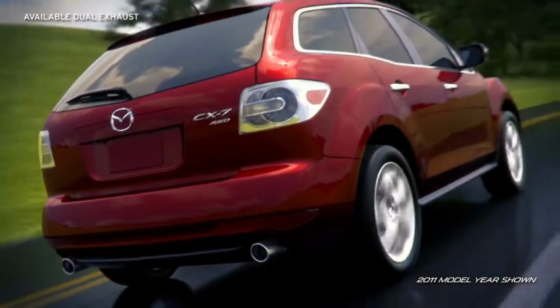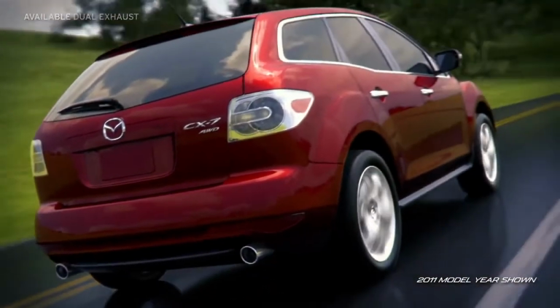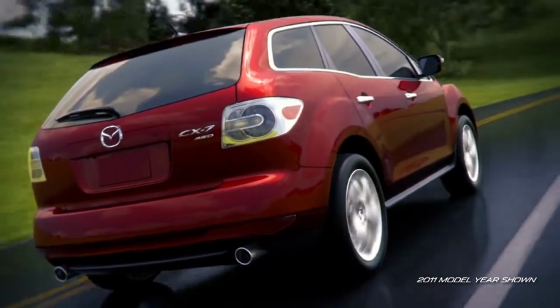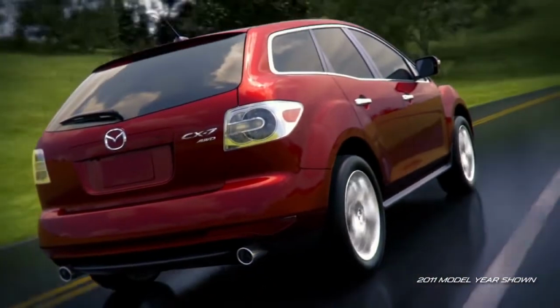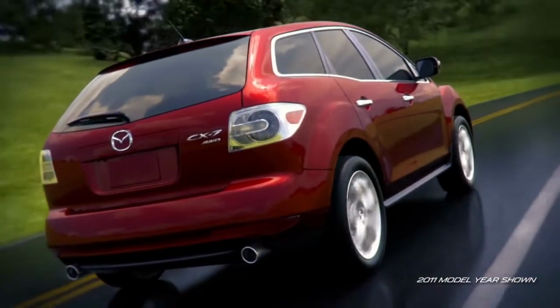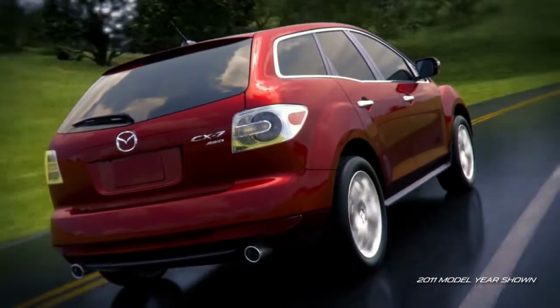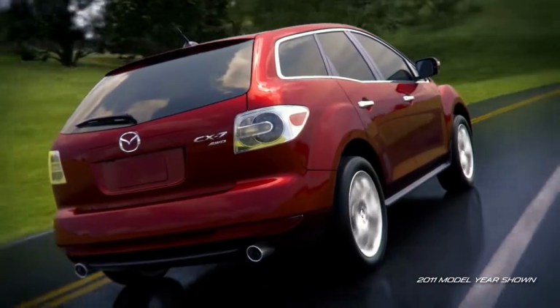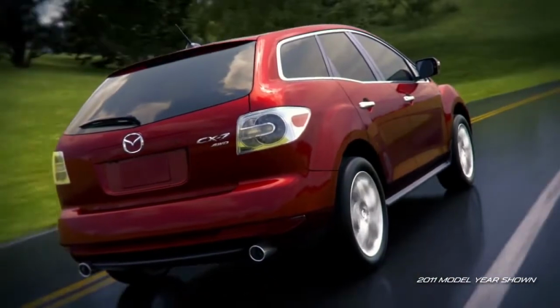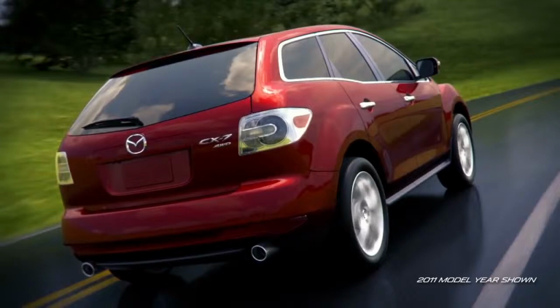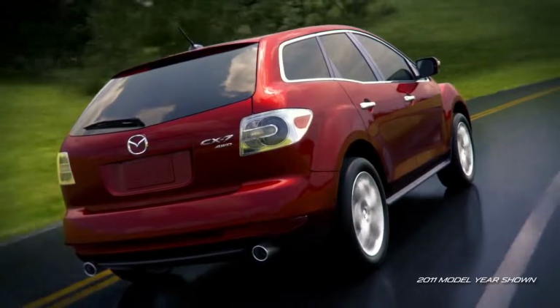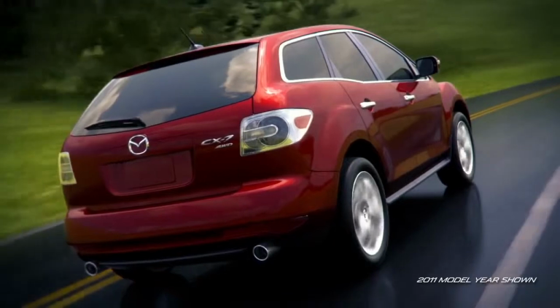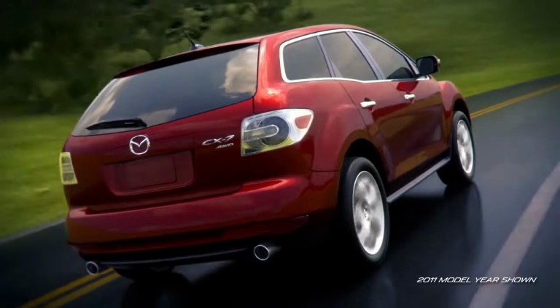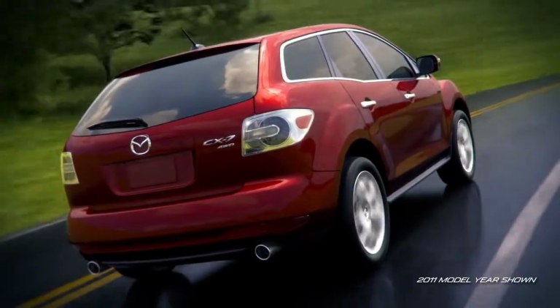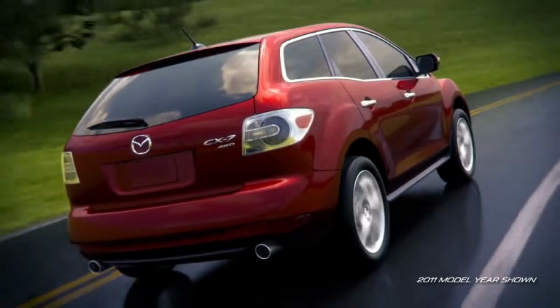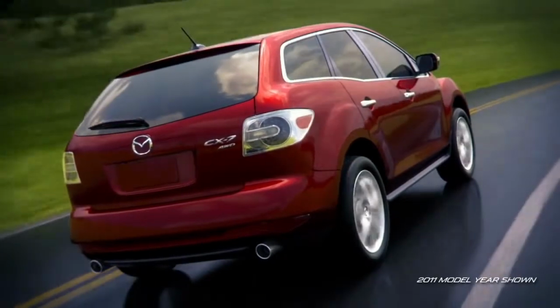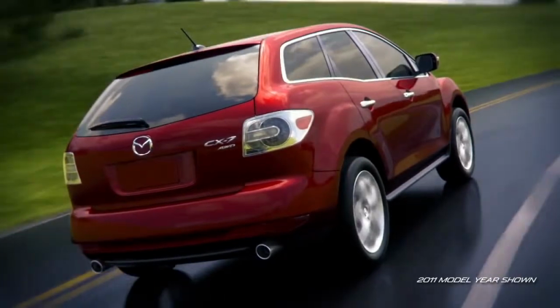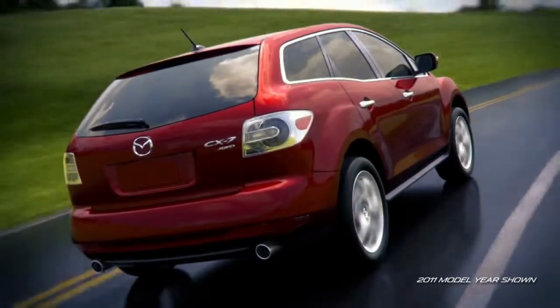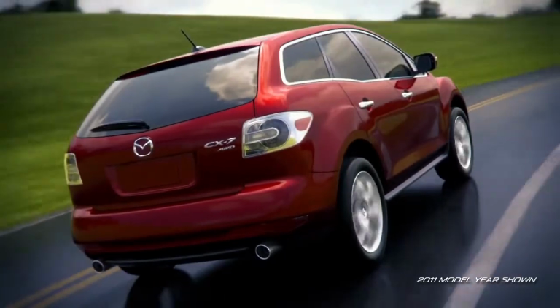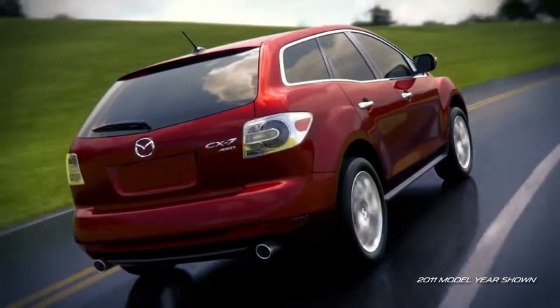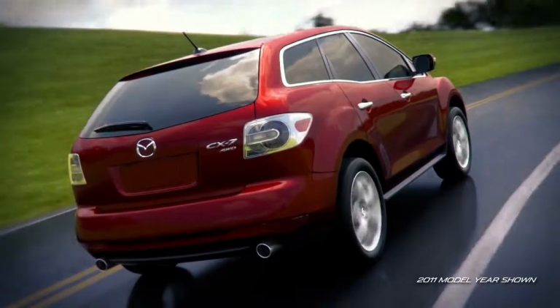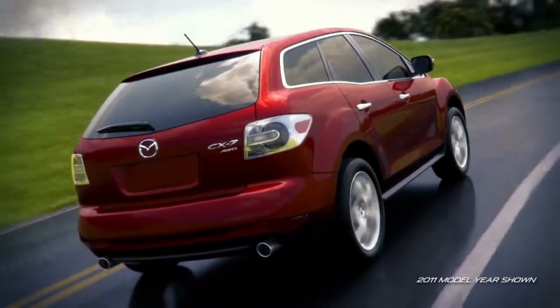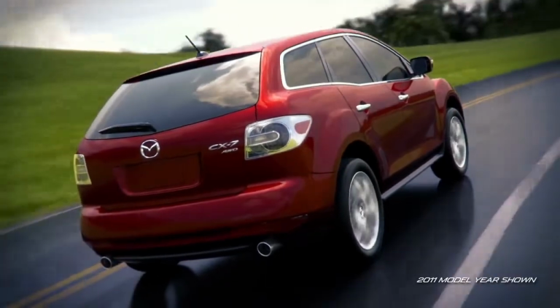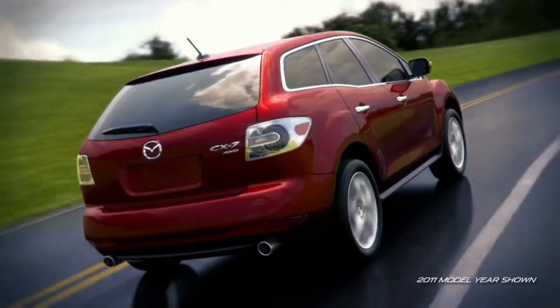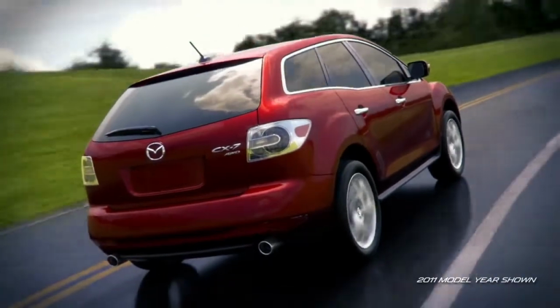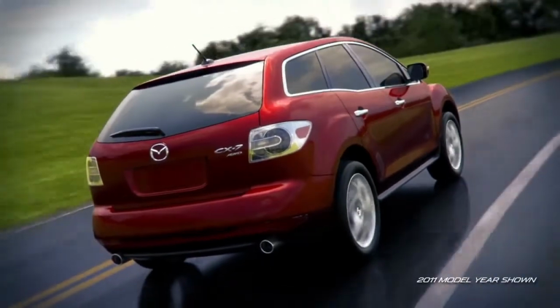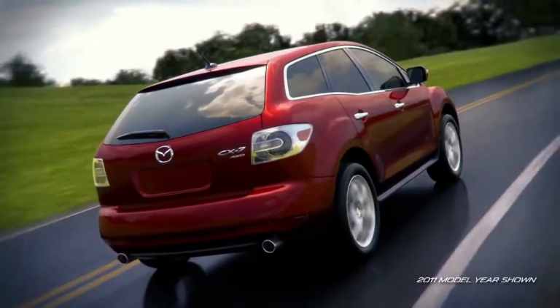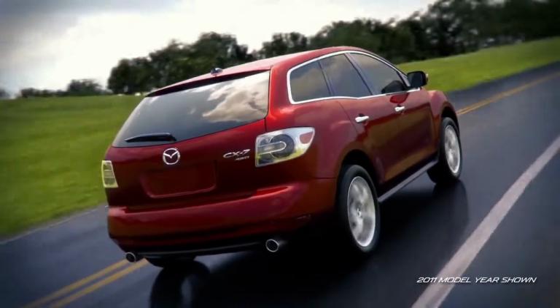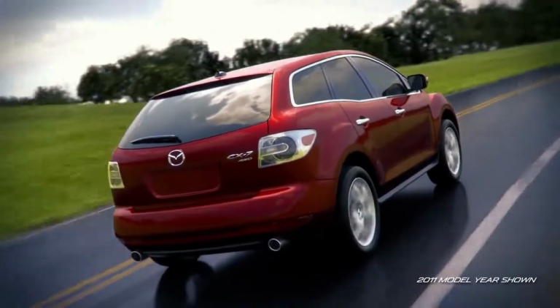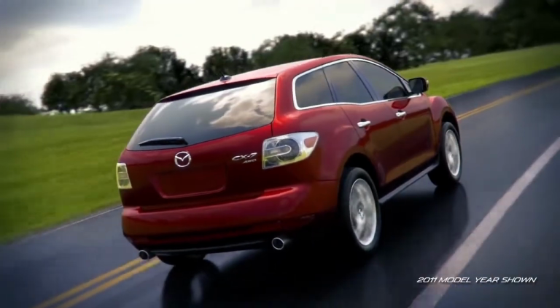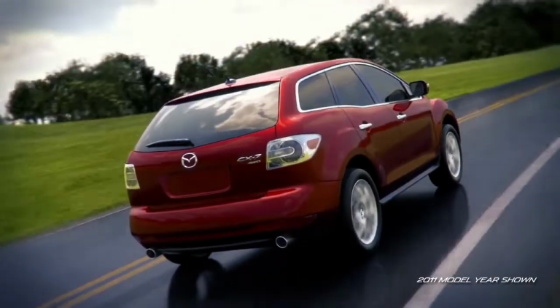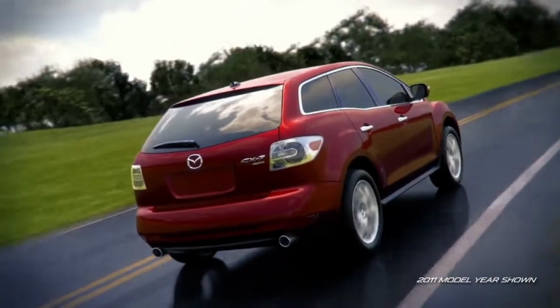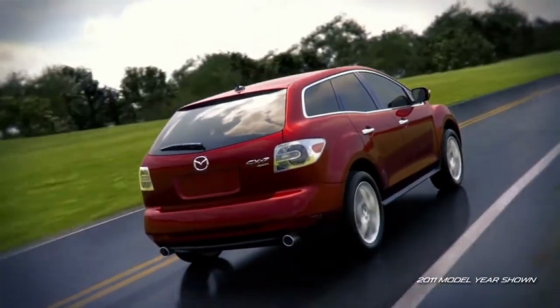Just further proof that the CX-7 is the crossover that successfully blends style and function into one exceptional package.